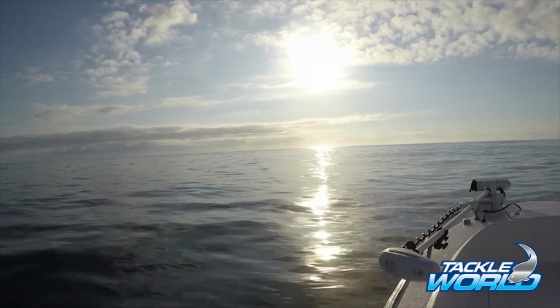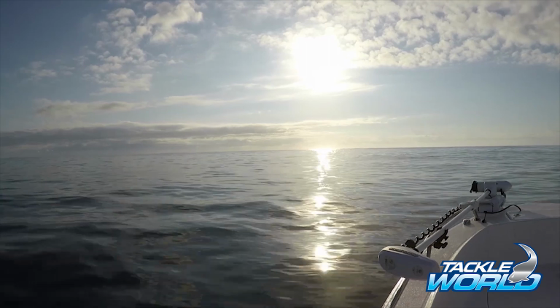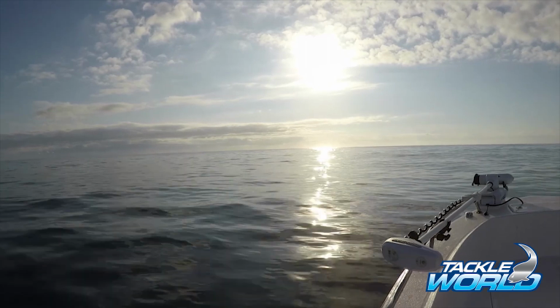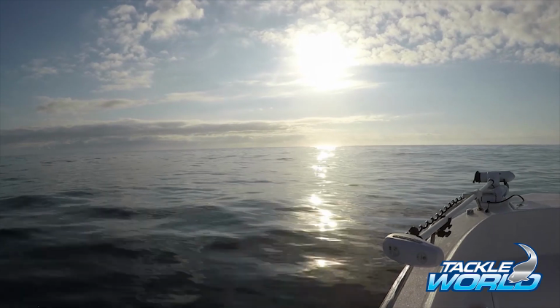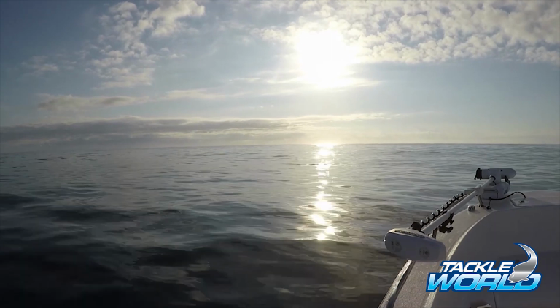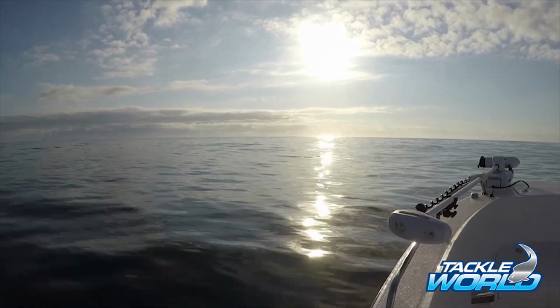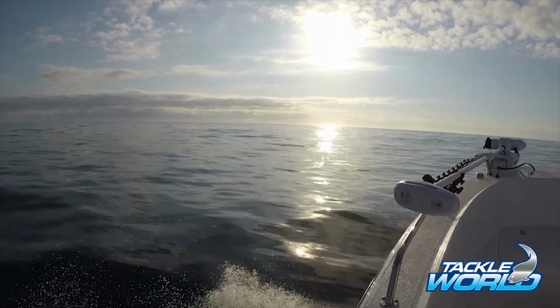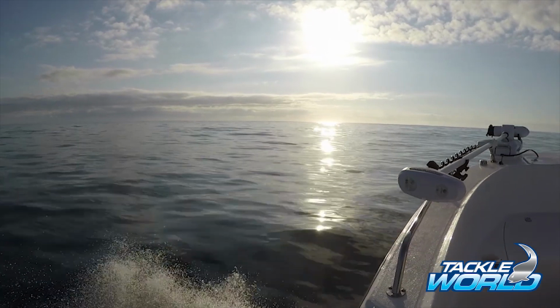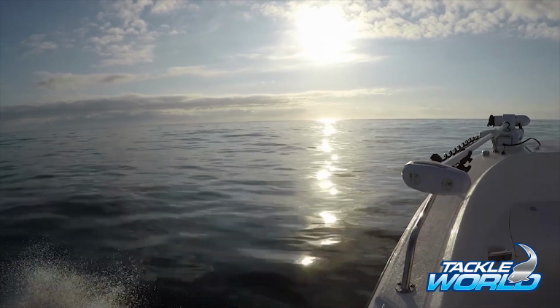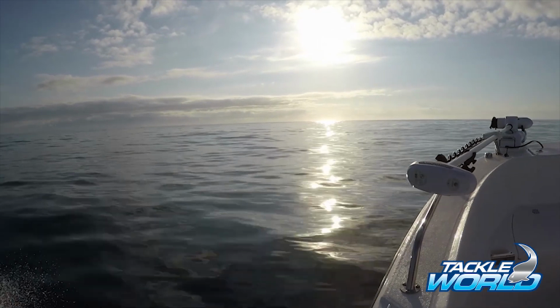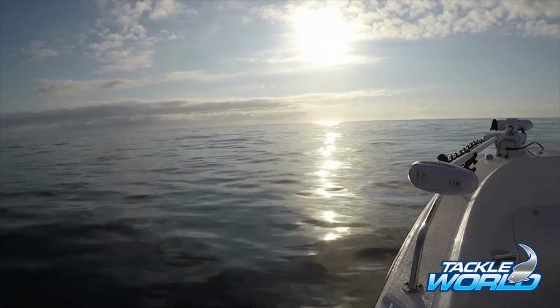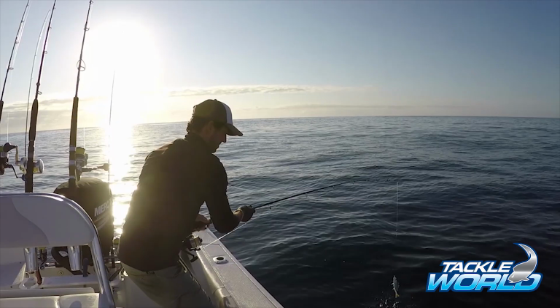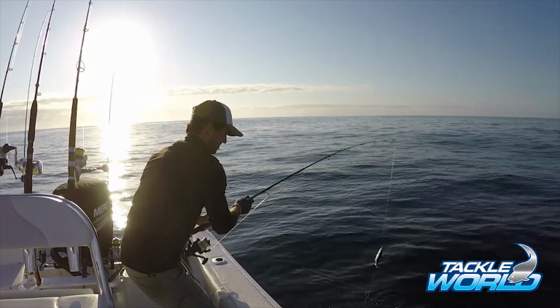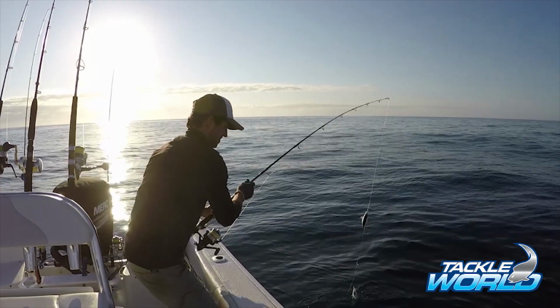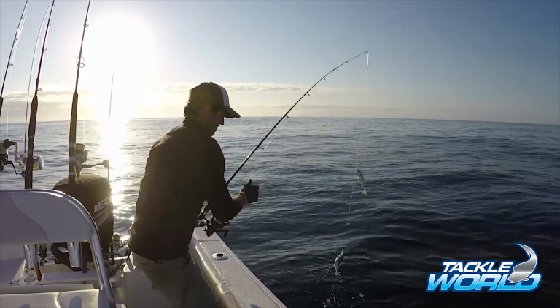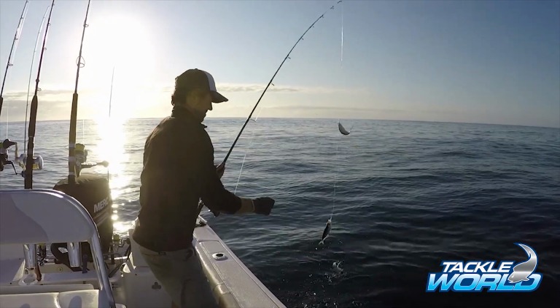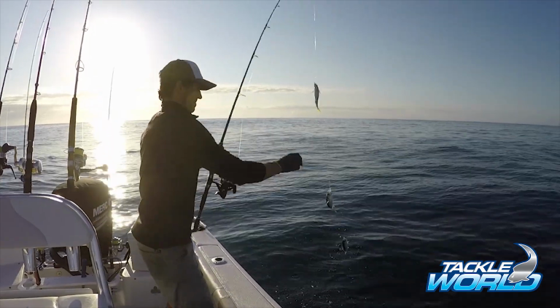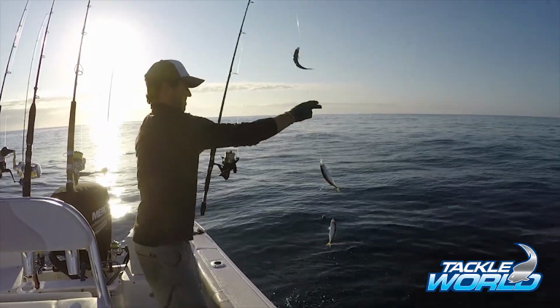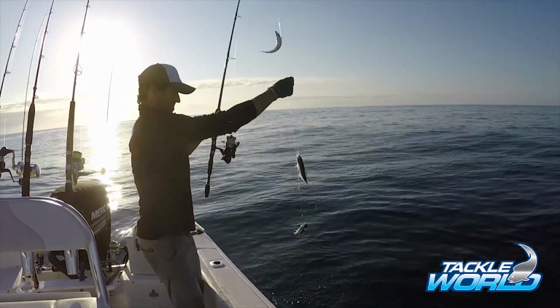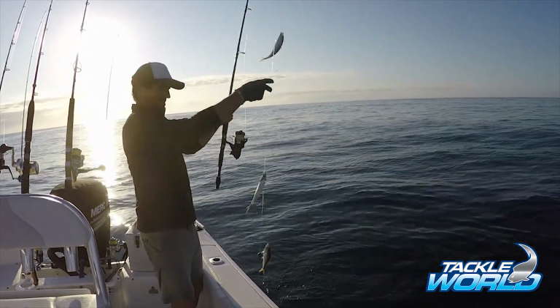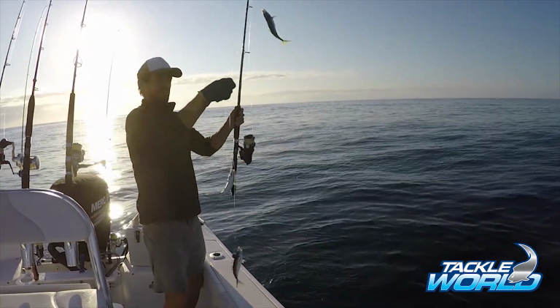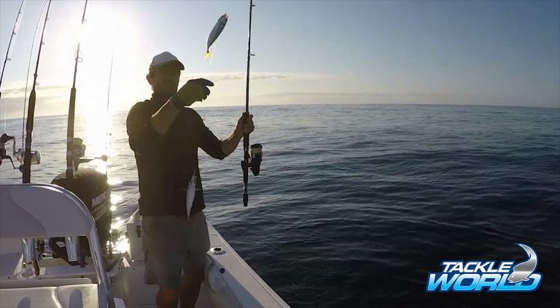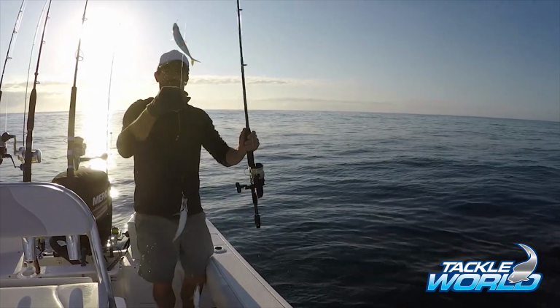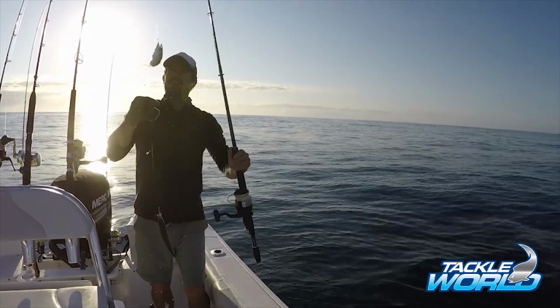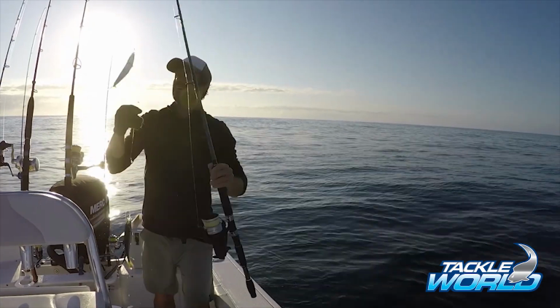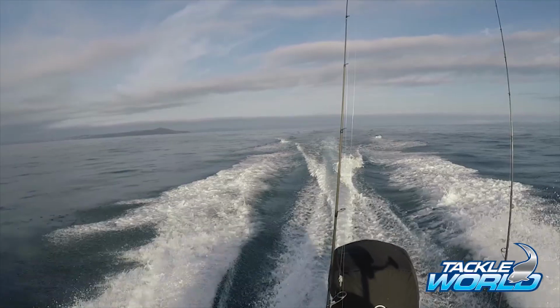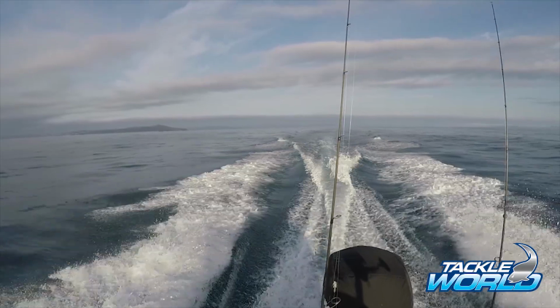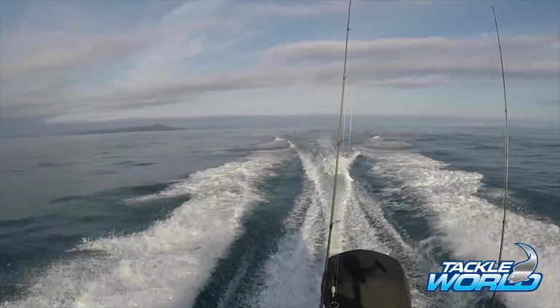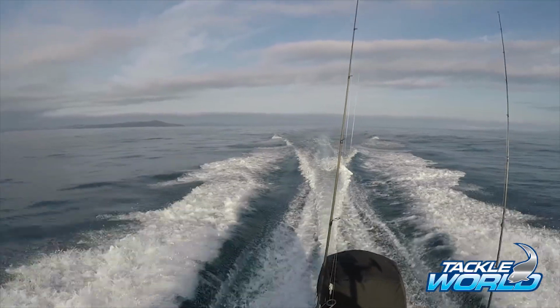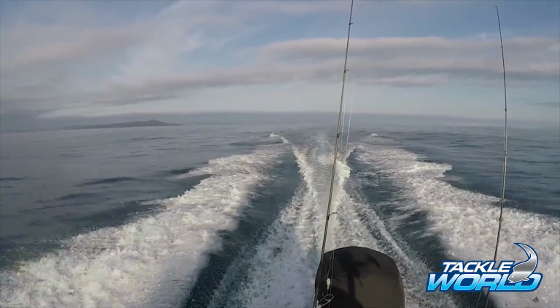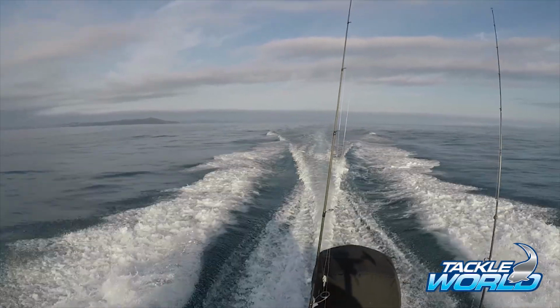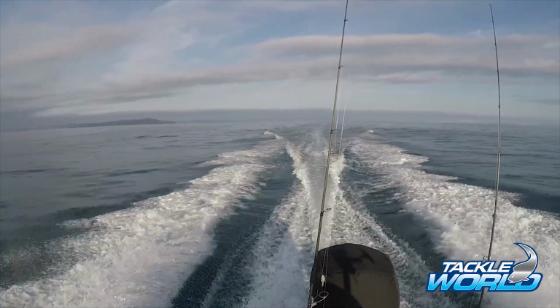The morning sea conditions were perfect. My plan was to stop at the bait grounds to get some live yakkas and then head to some new ground 50km offshore.